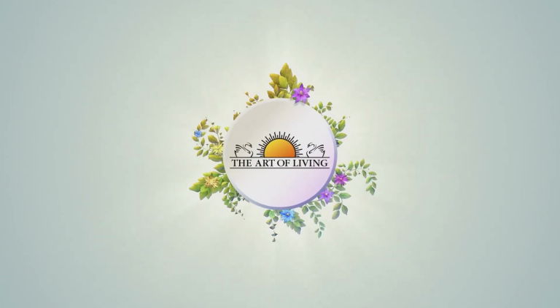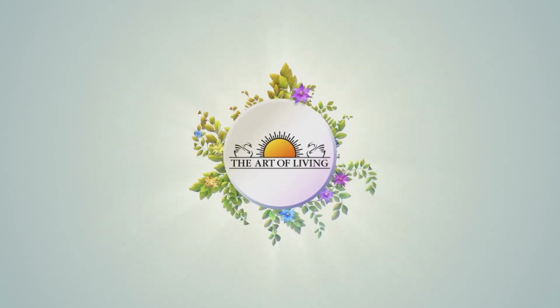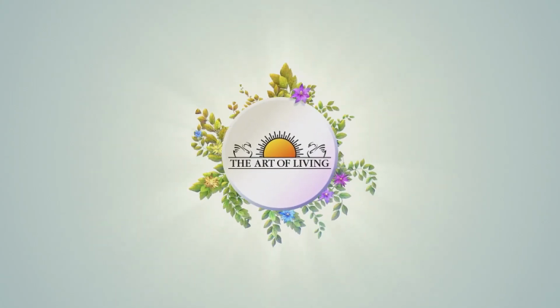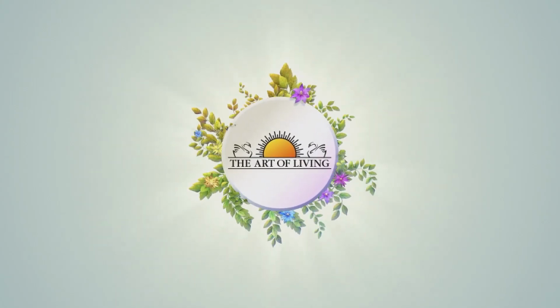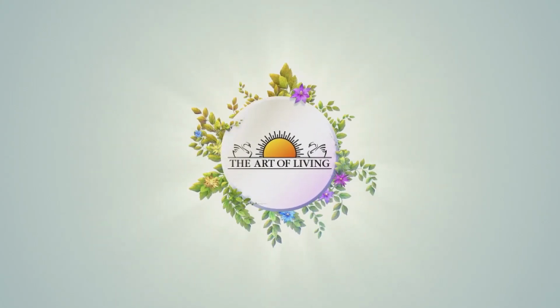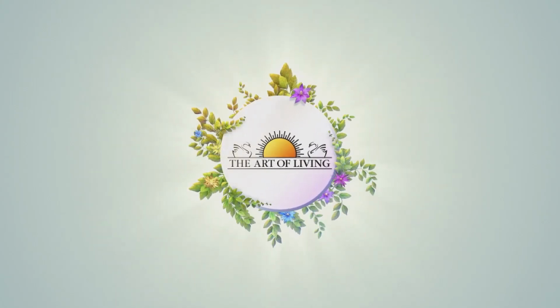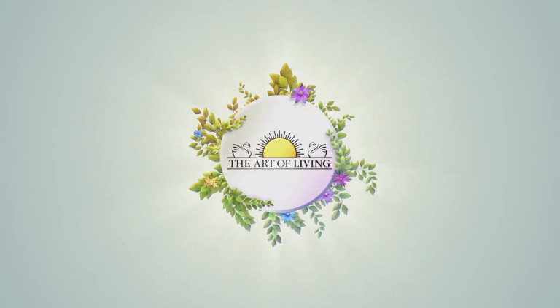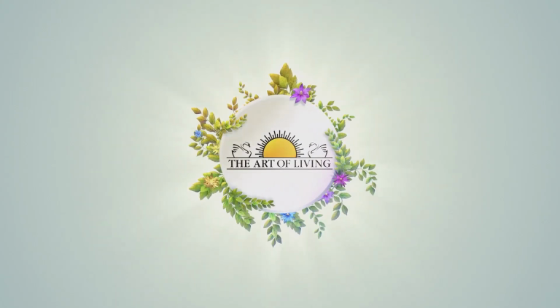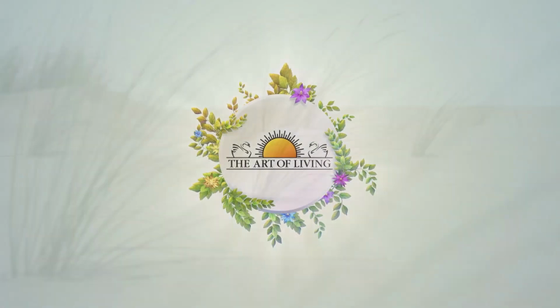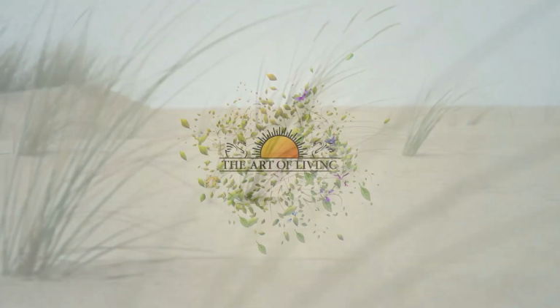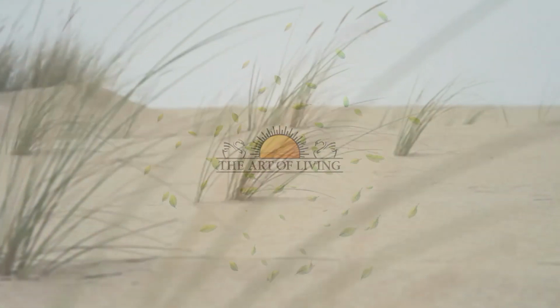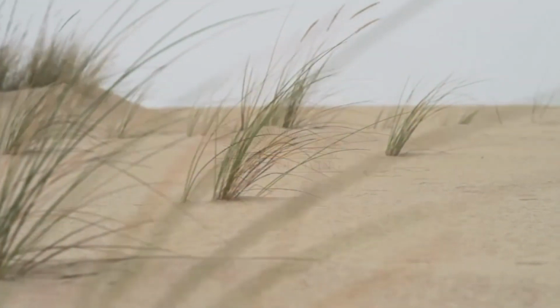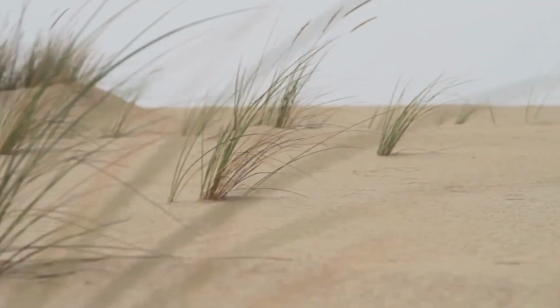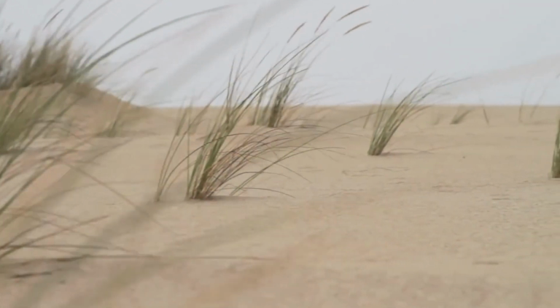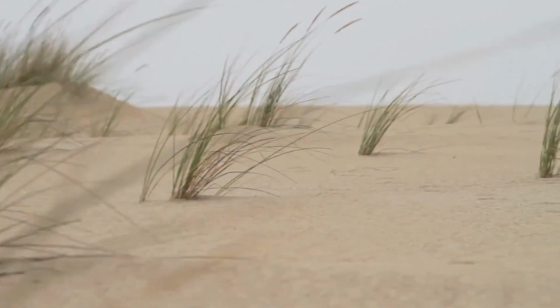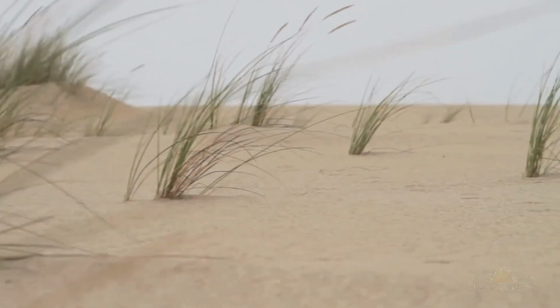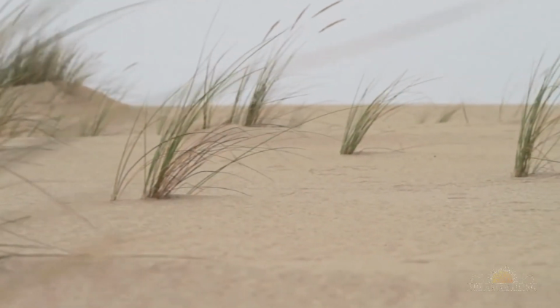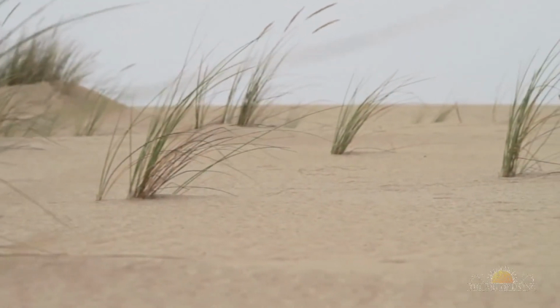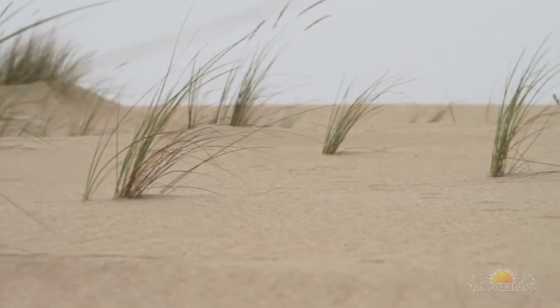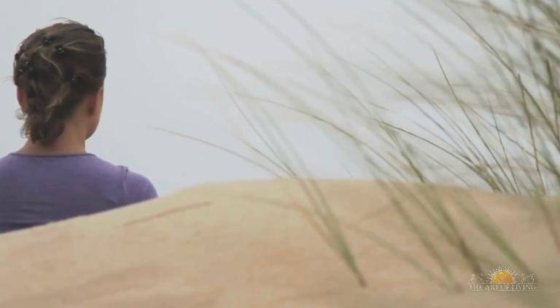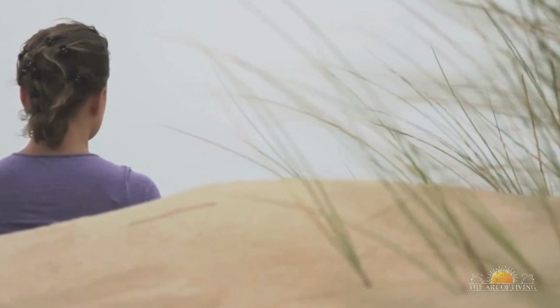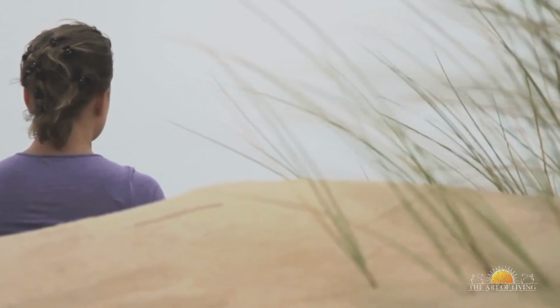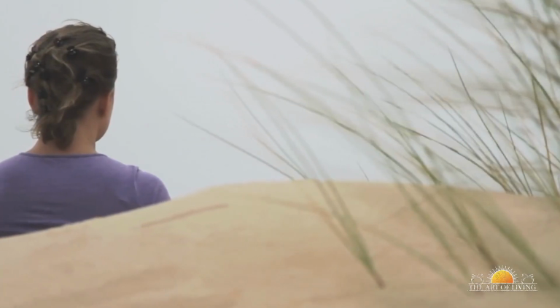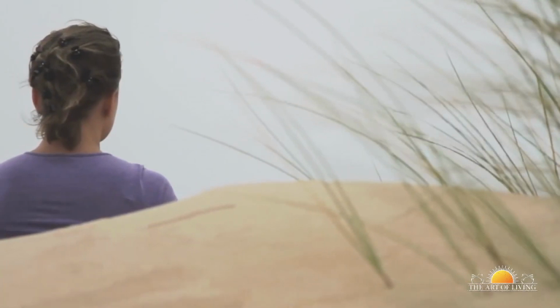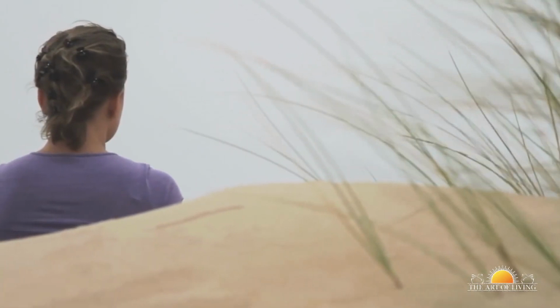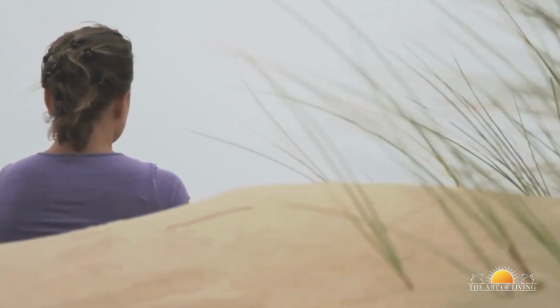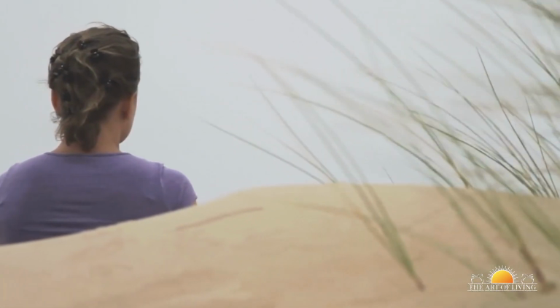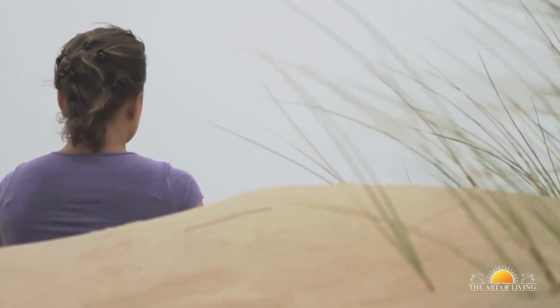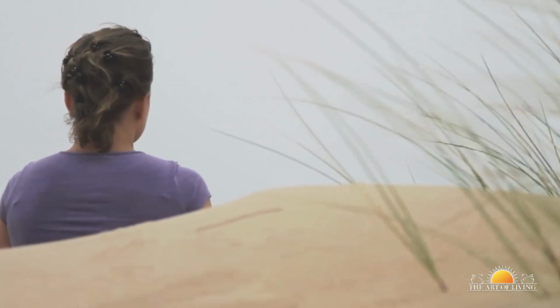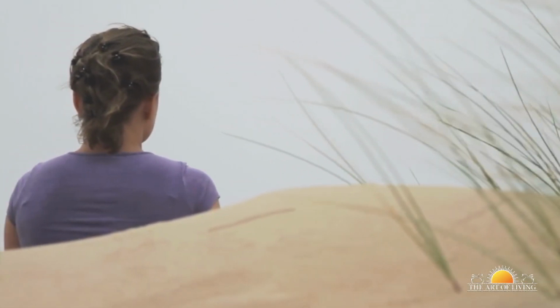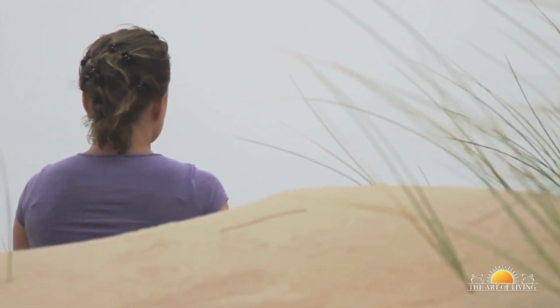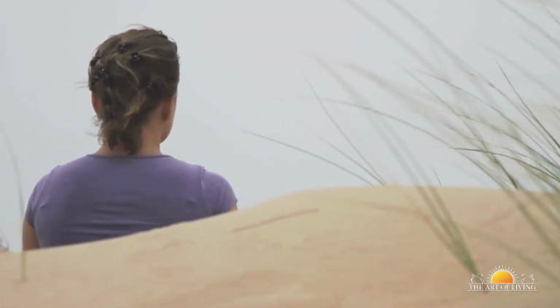Welcome to Sri Sri Yoga. We're going to learn some great exercises and yoga techniques to help strengthen the eyes.